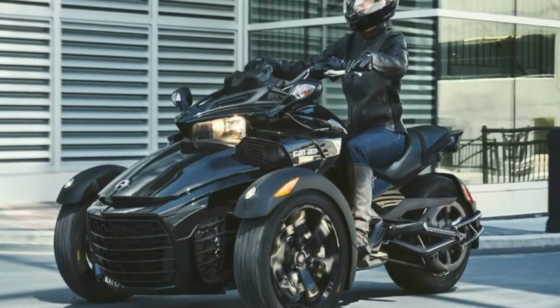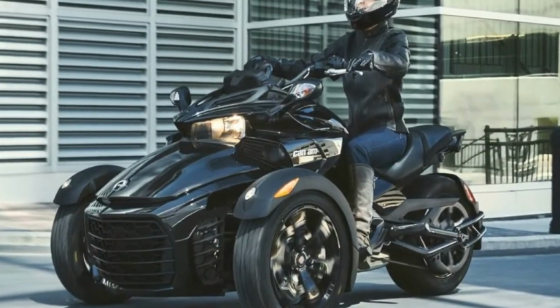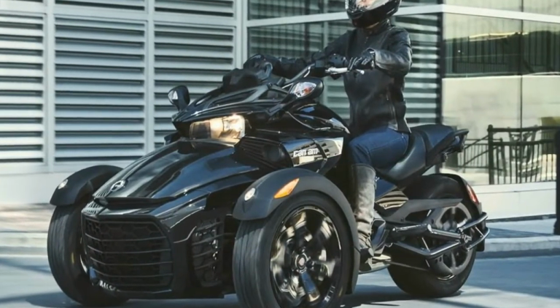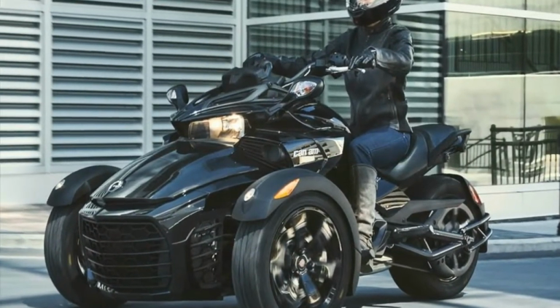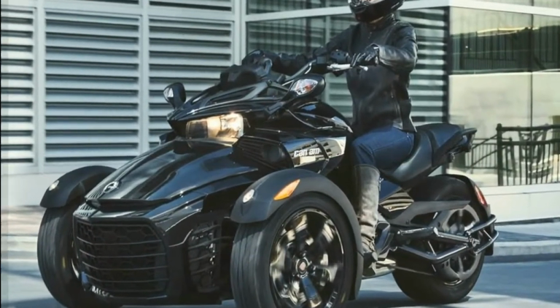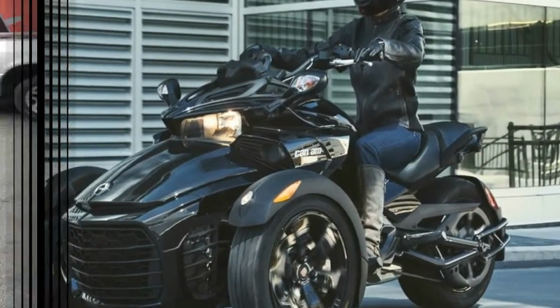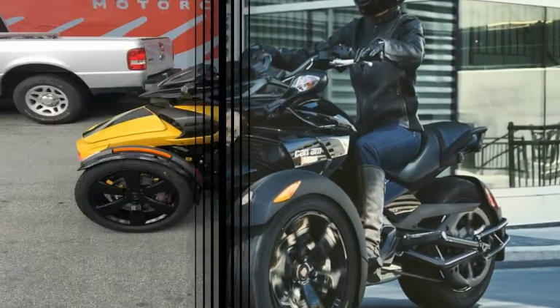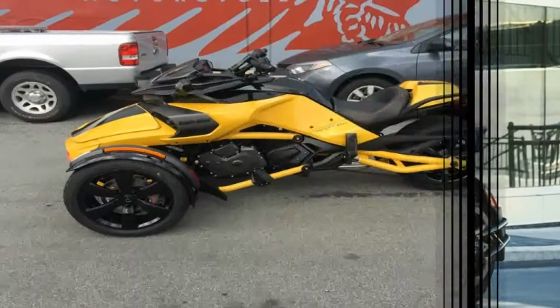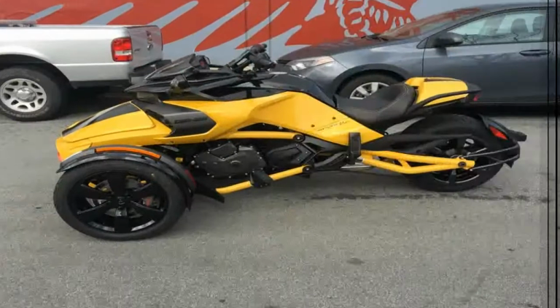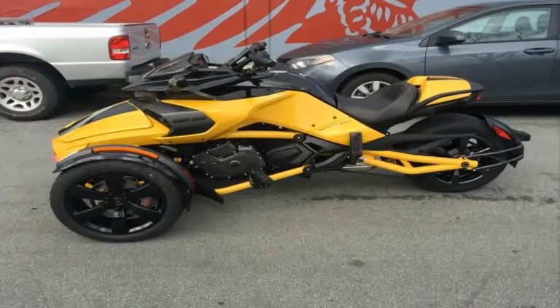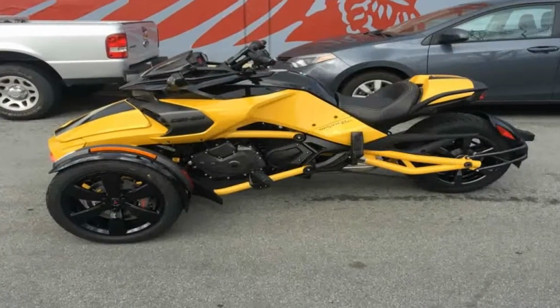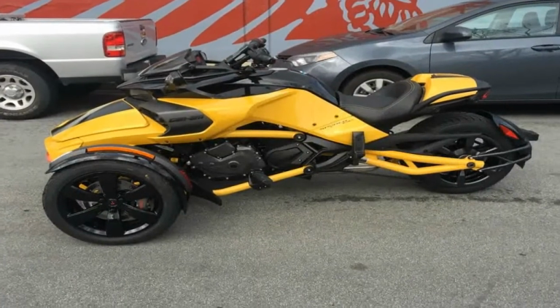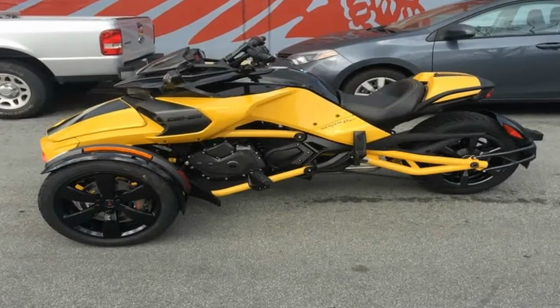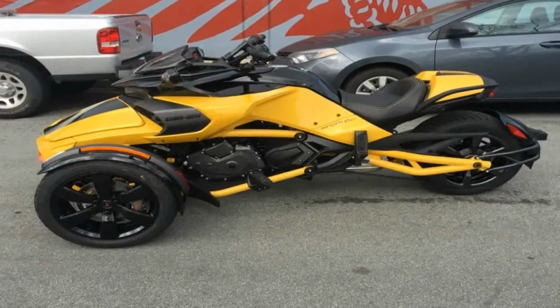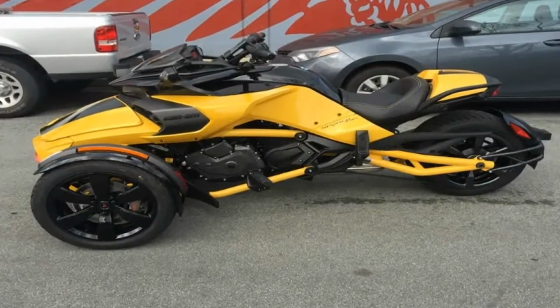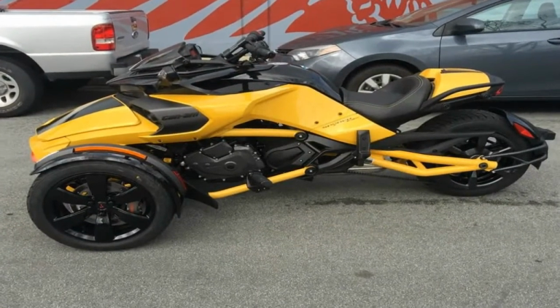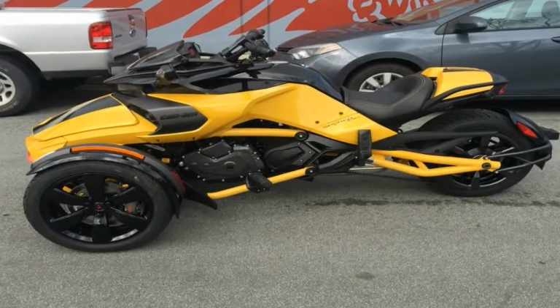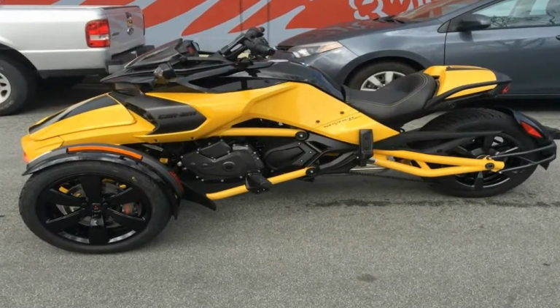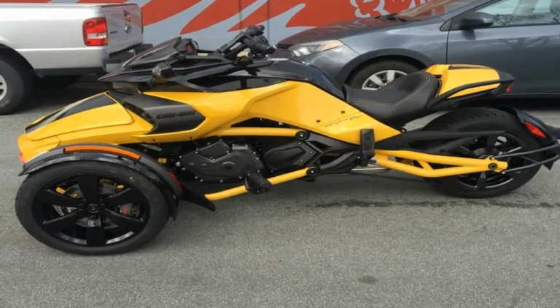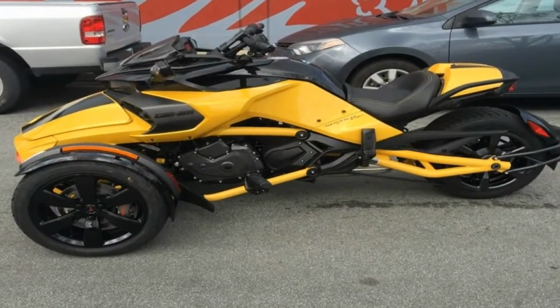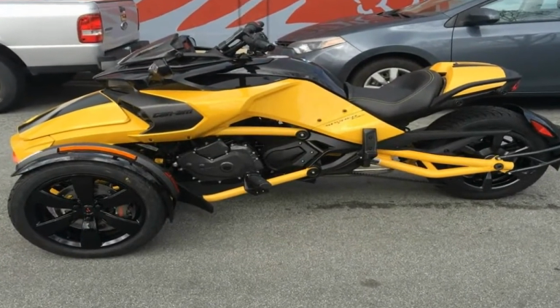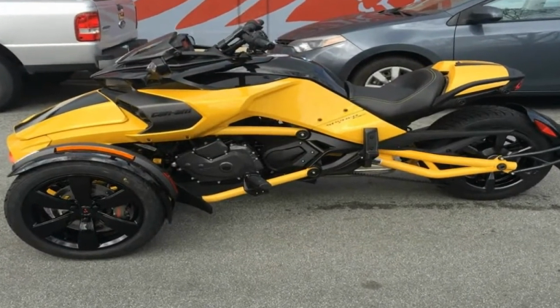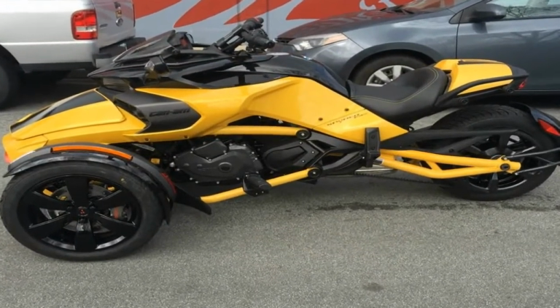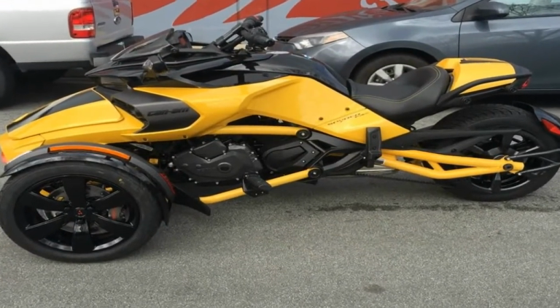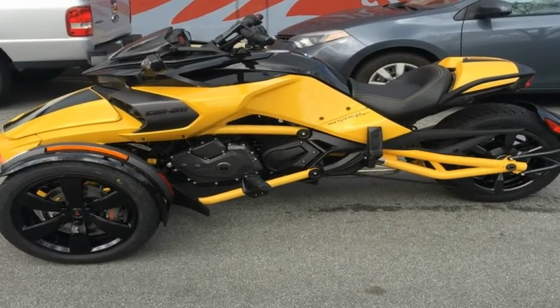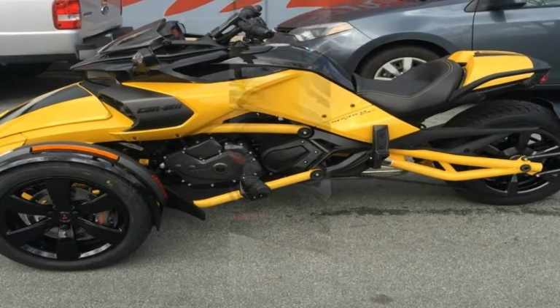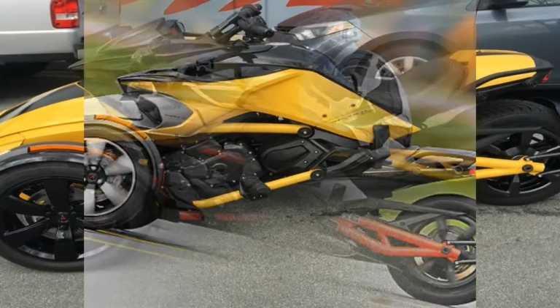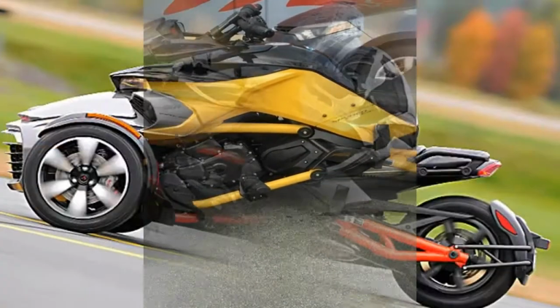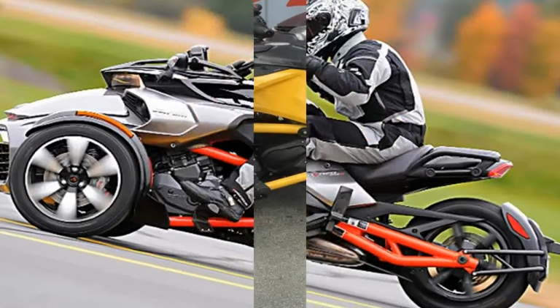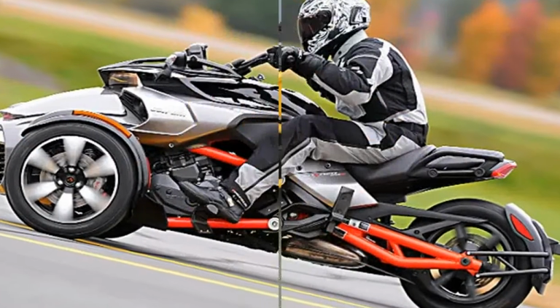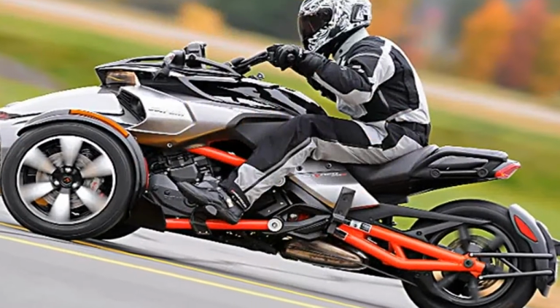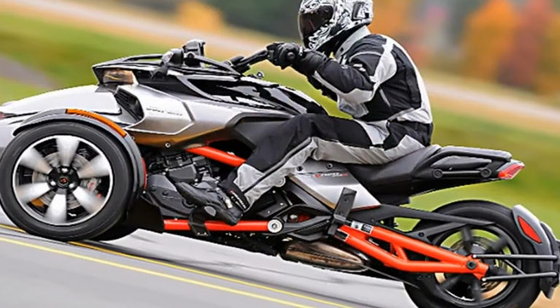The spectacular safety package also reprises its role with traction control, stability control, and ABS on board.